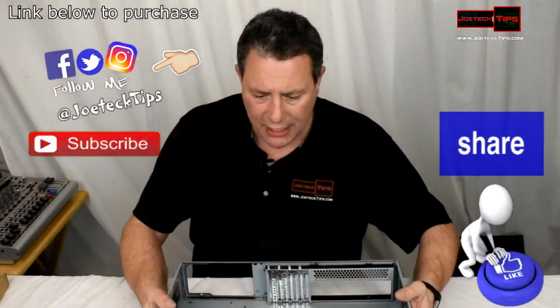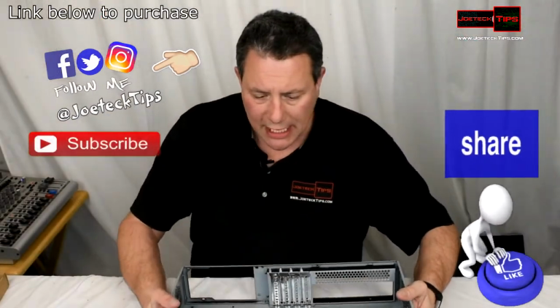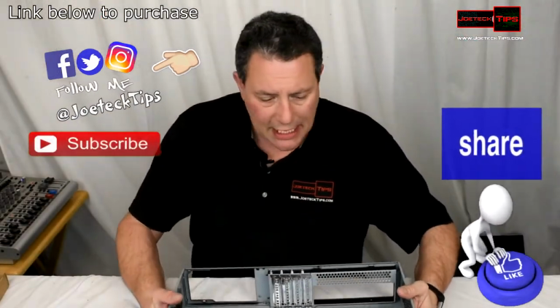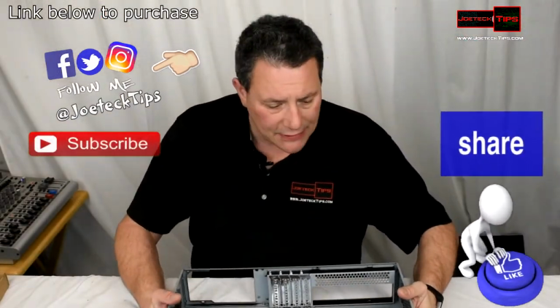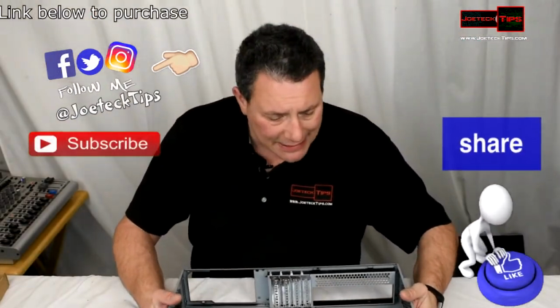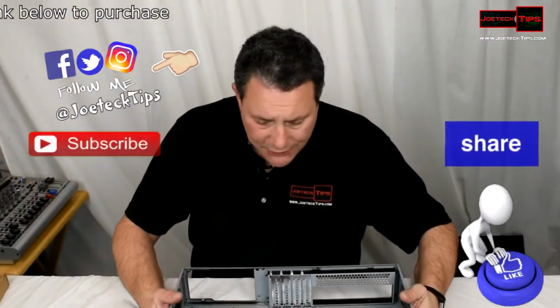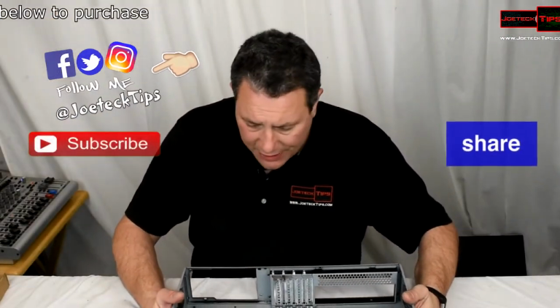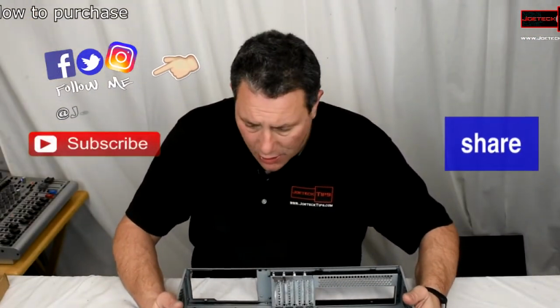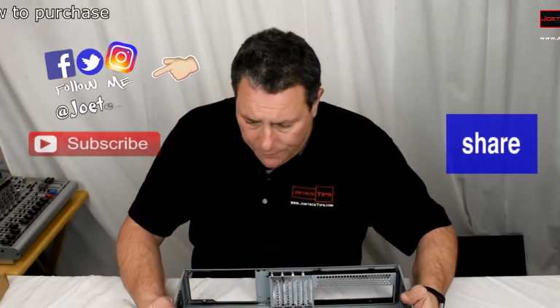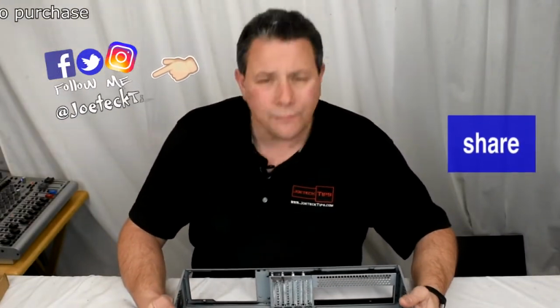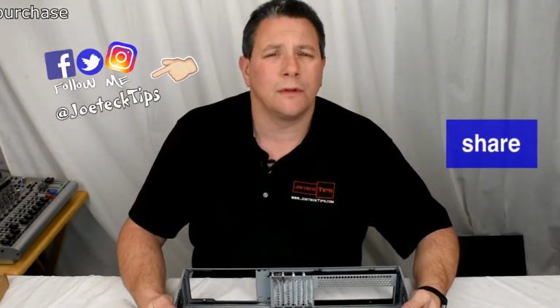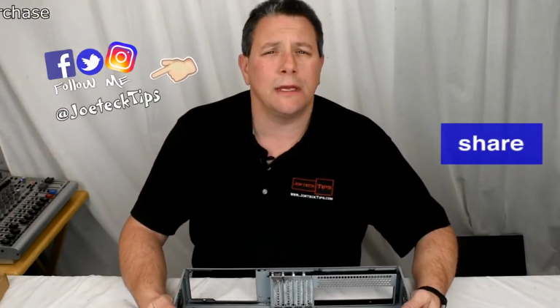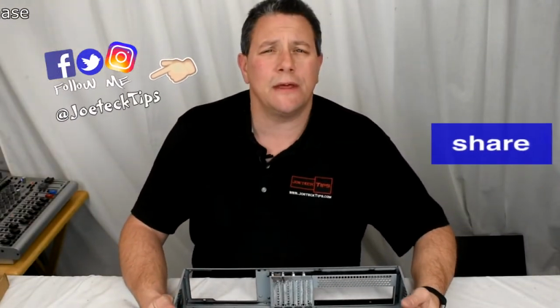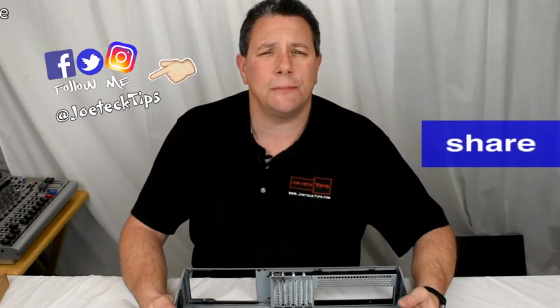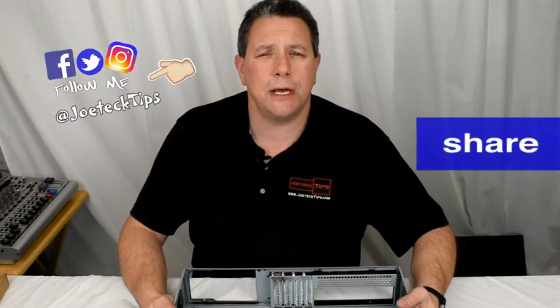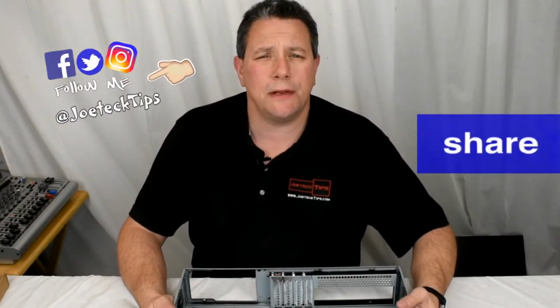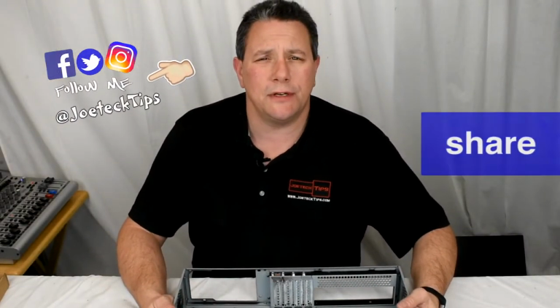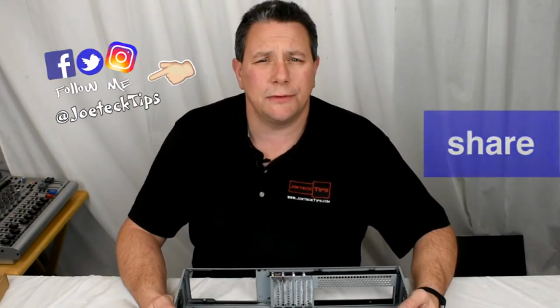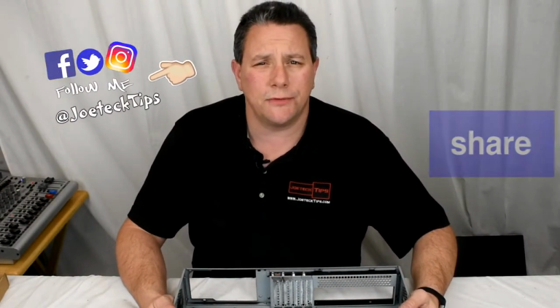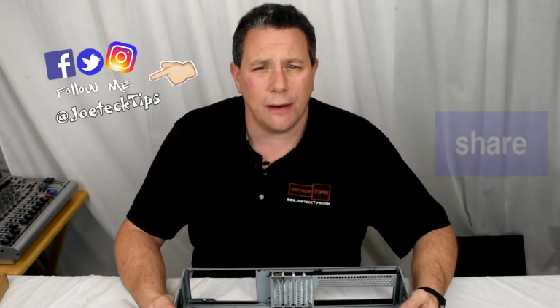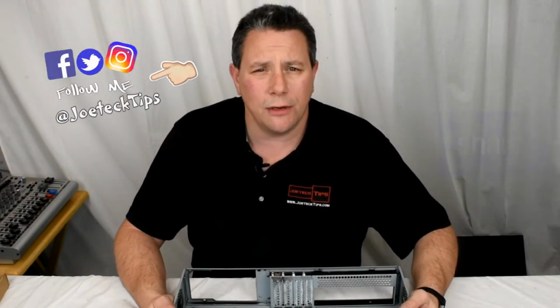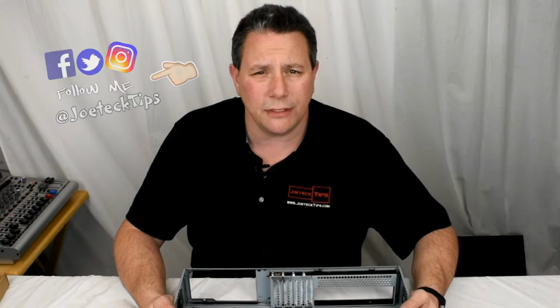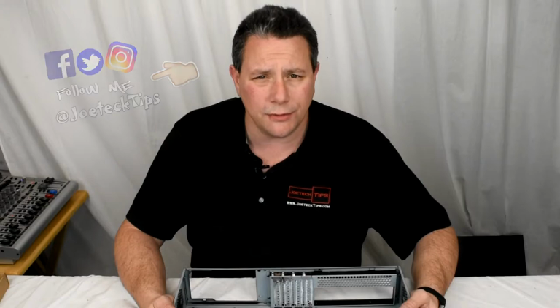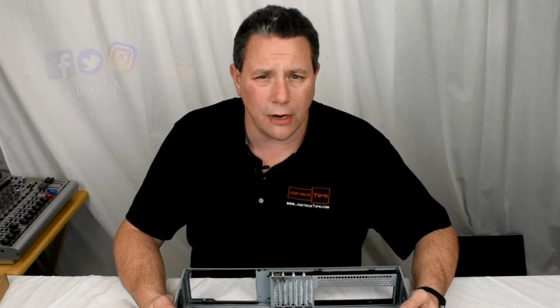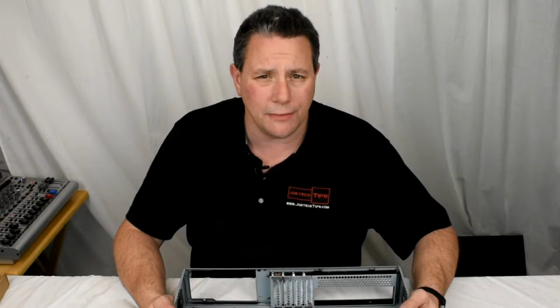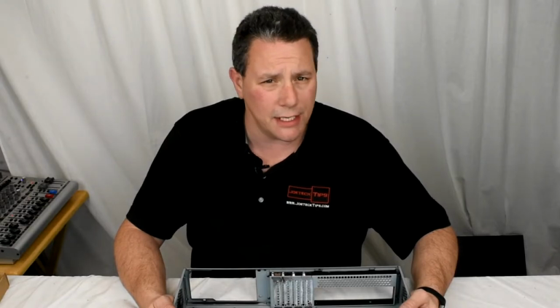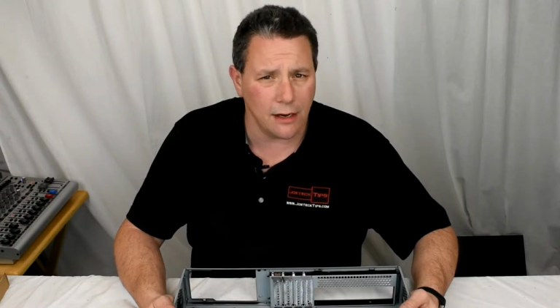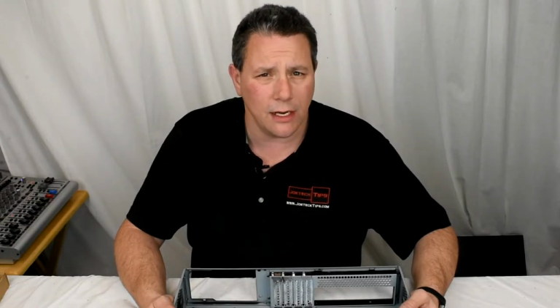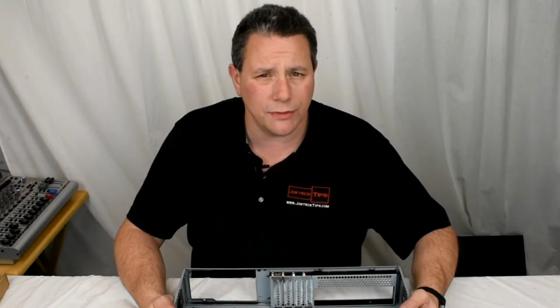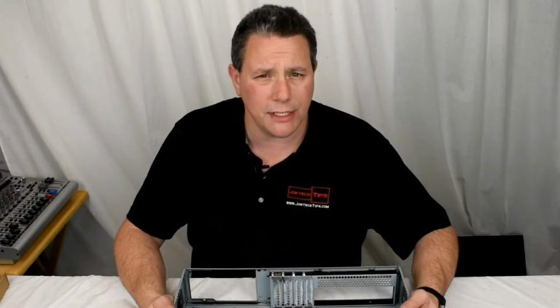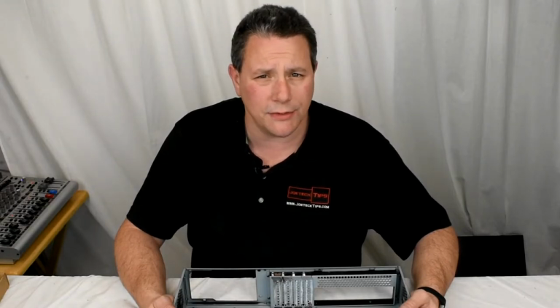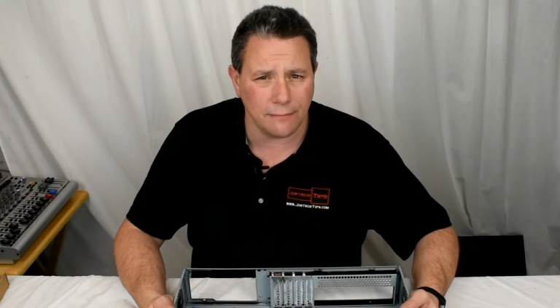Anyway guys, if you liked this video give me a thumbs up, and if you're not a subscriber please subscribe. Take care and we'll see you next time.